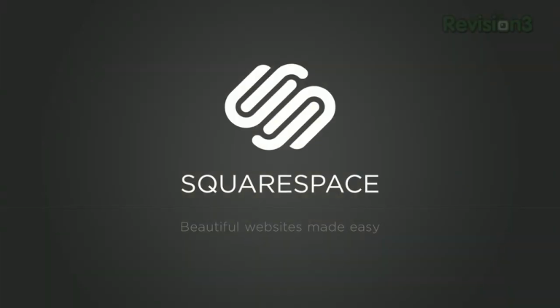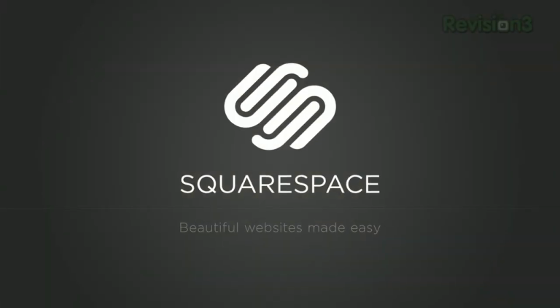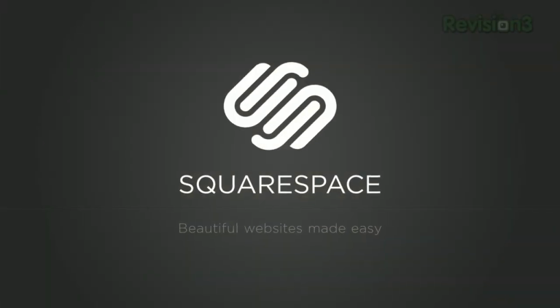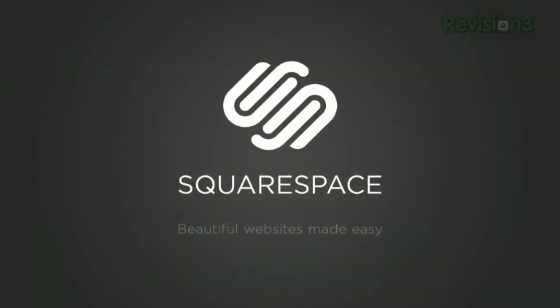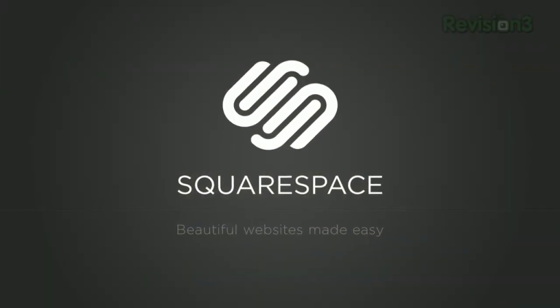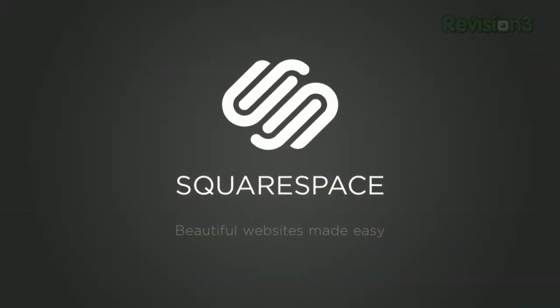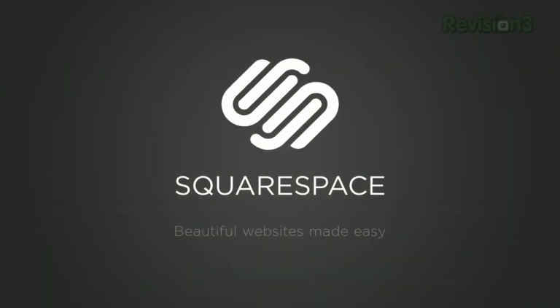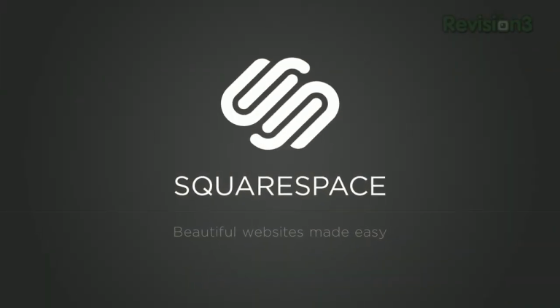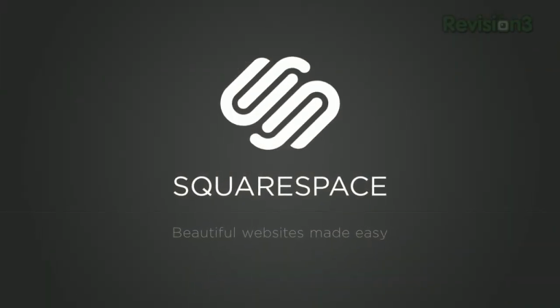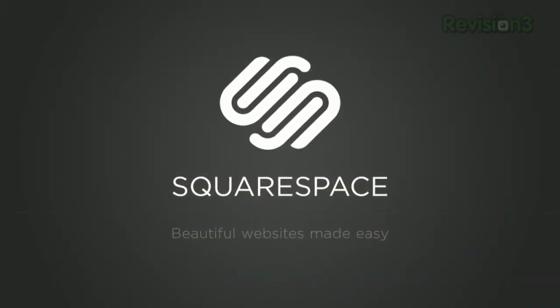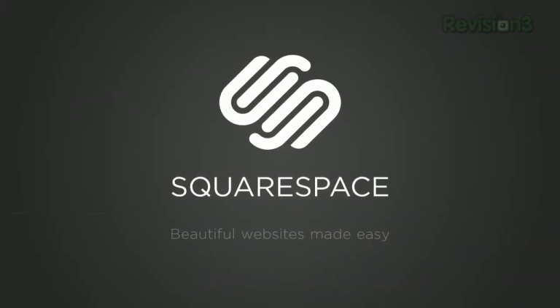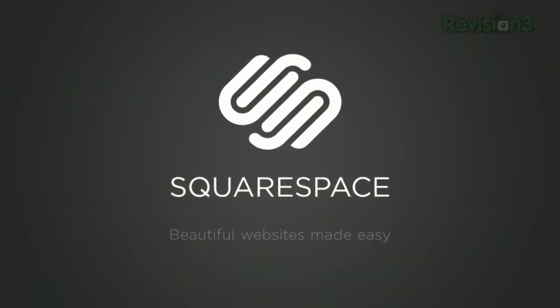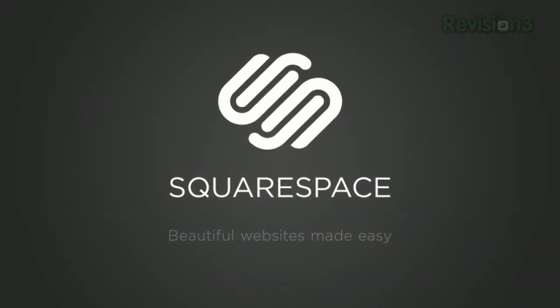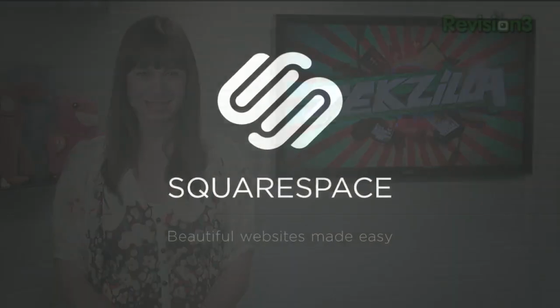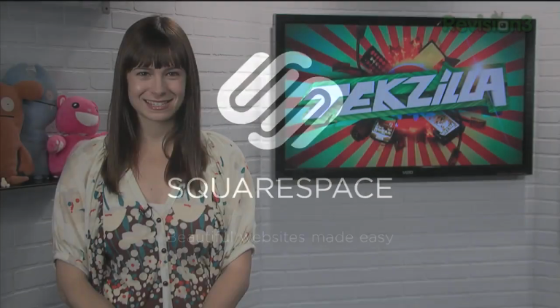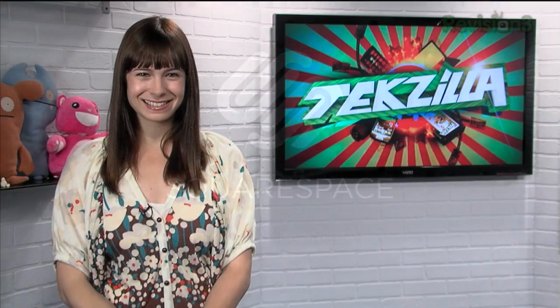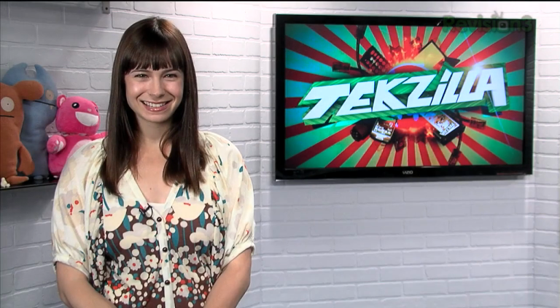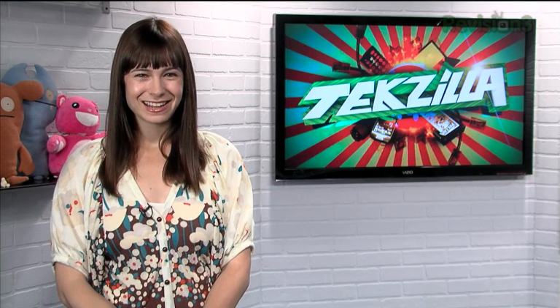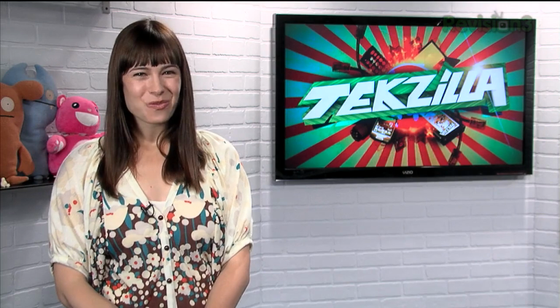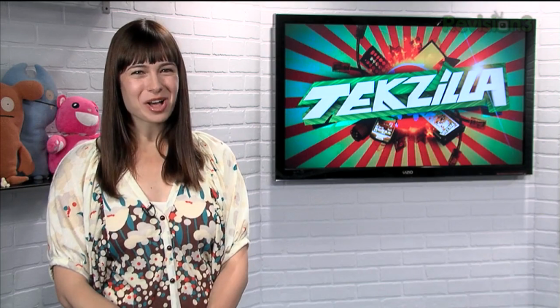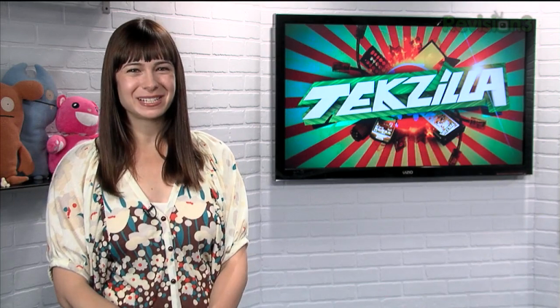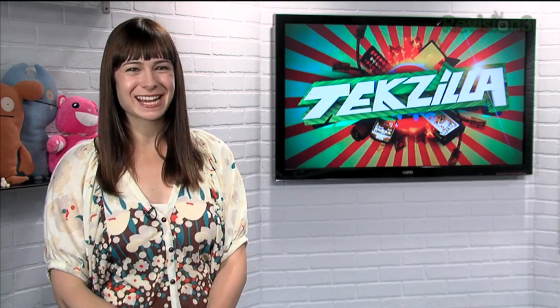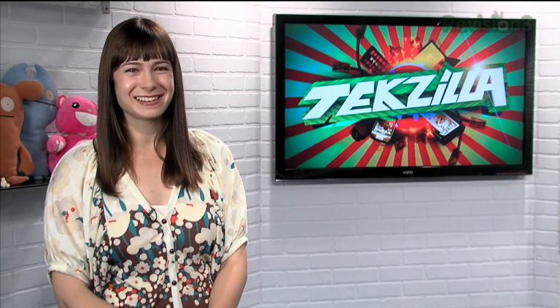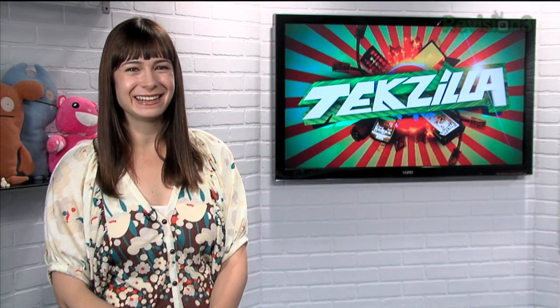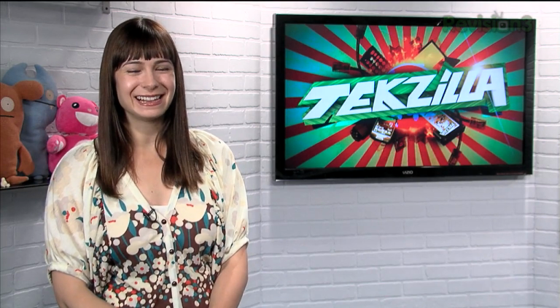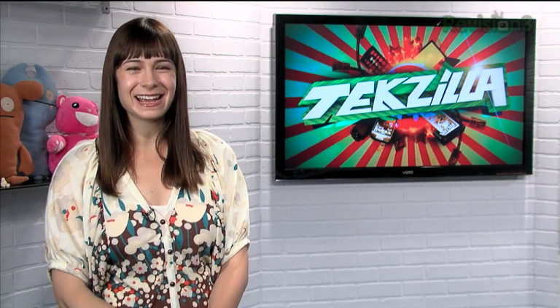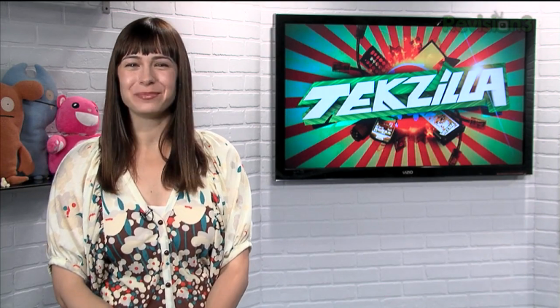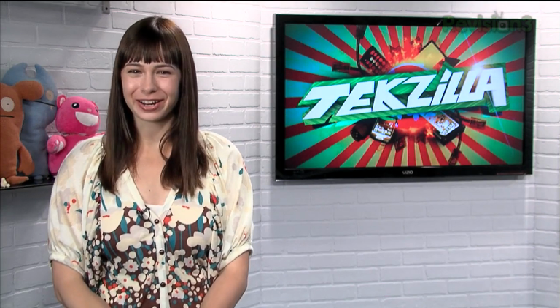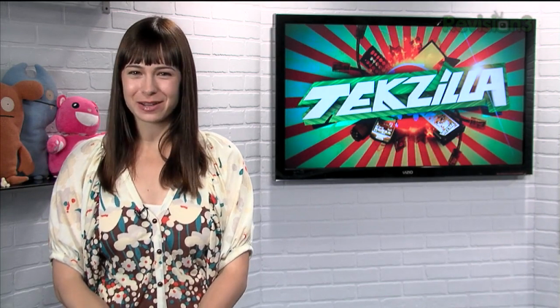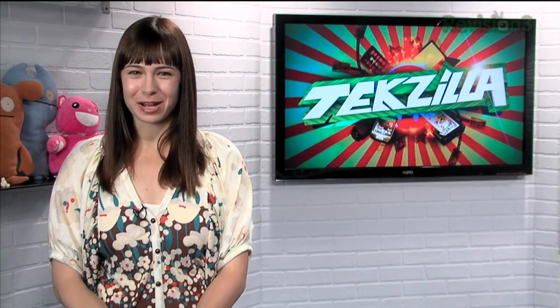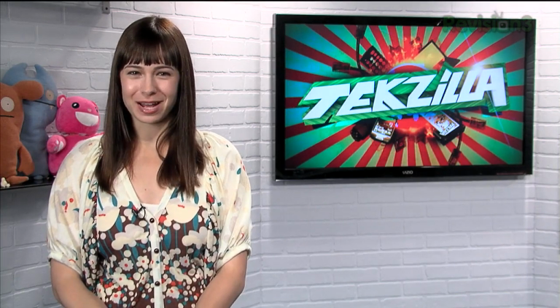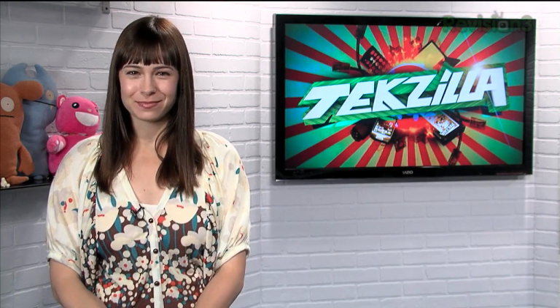Today's Tekzilla Daily is brought to you by Squarespace. Welcome to Tekzilla Daily, I'm Veronica Belmont.